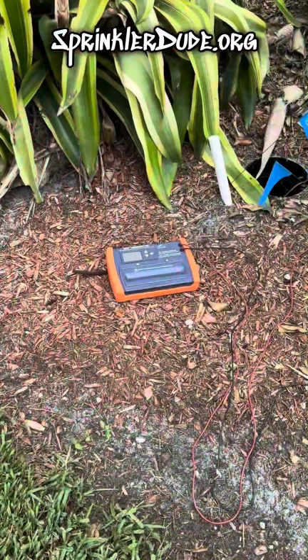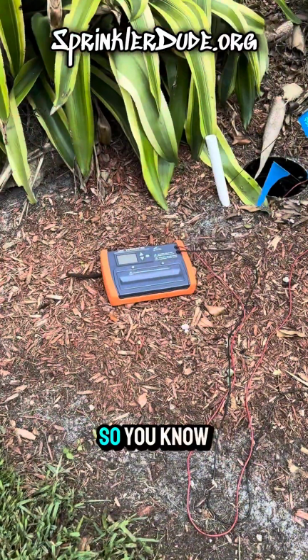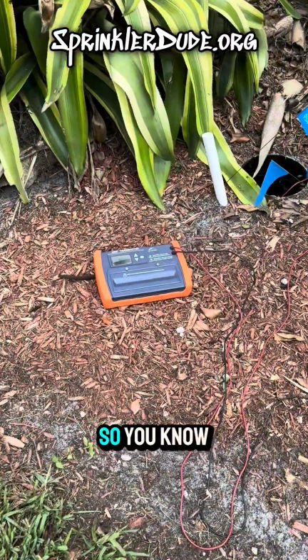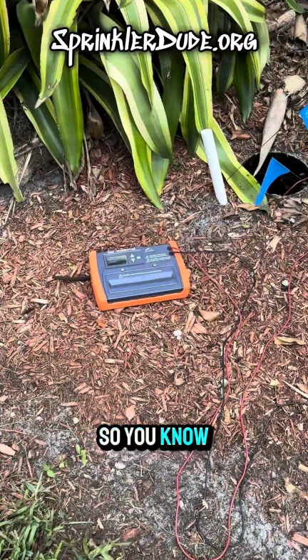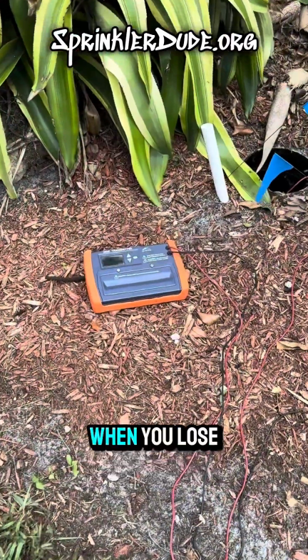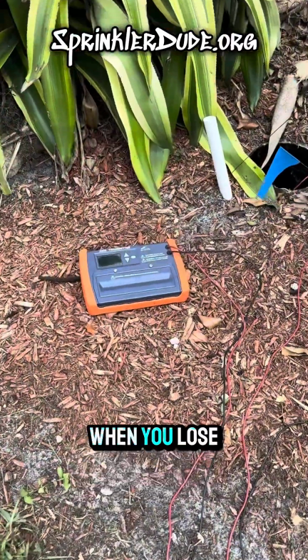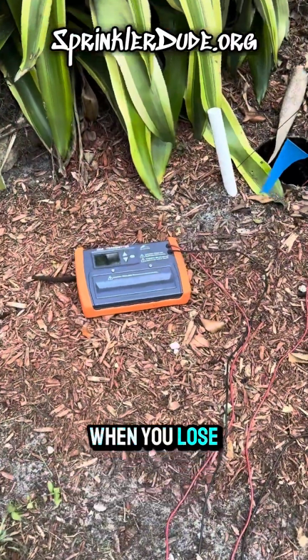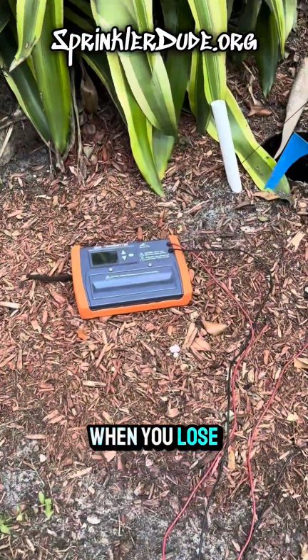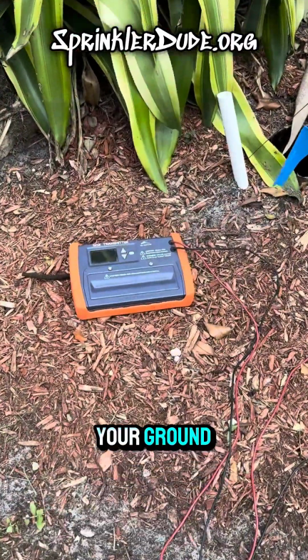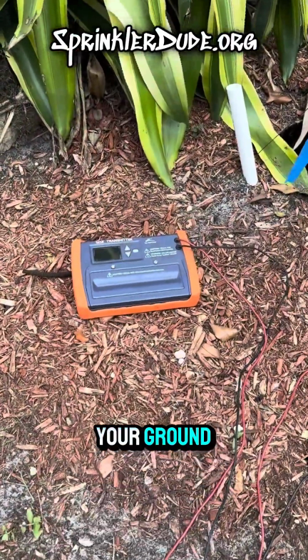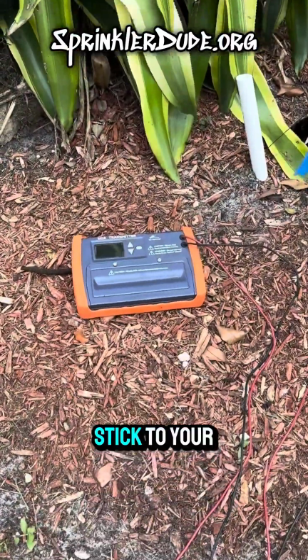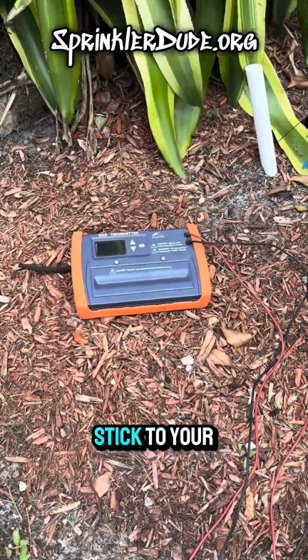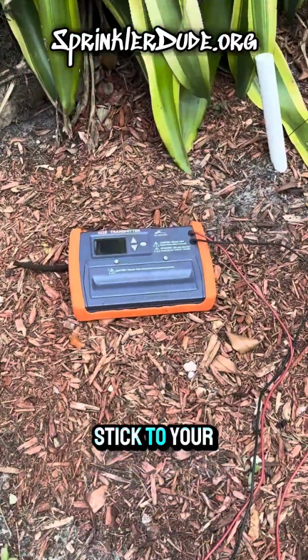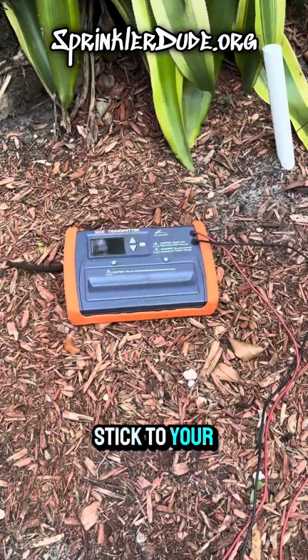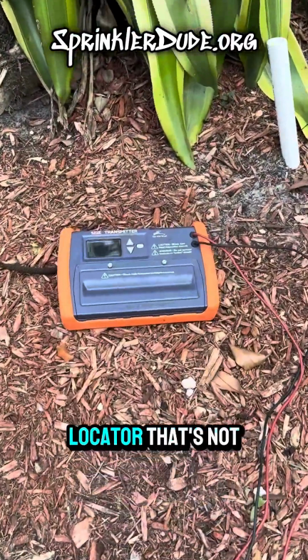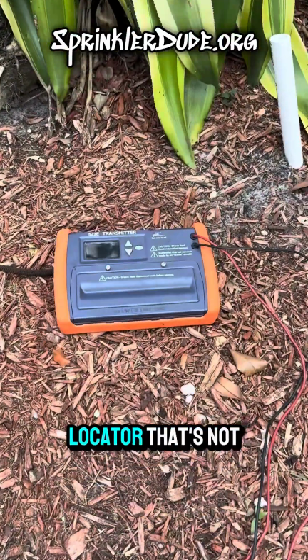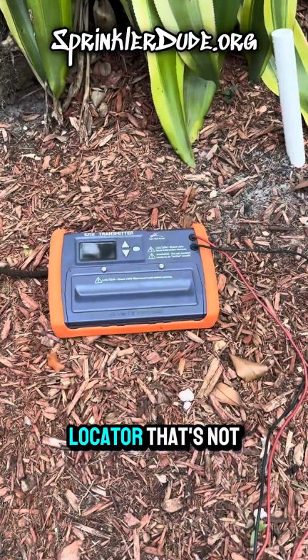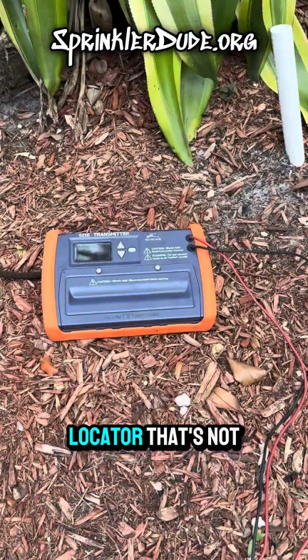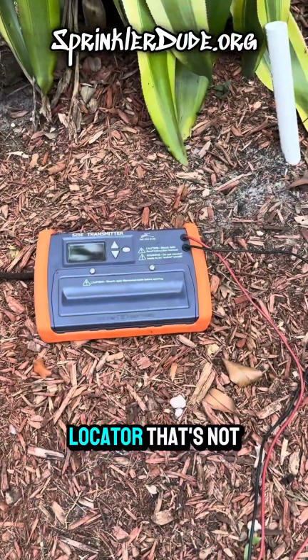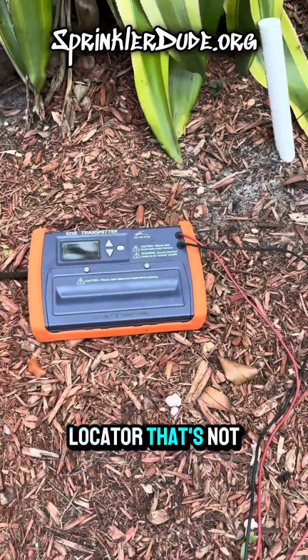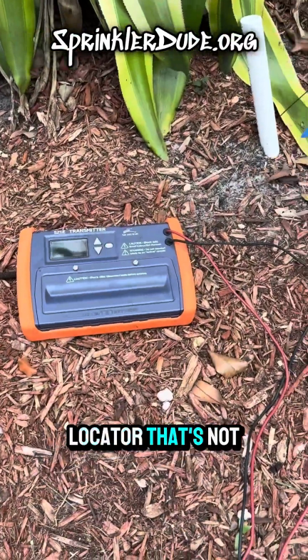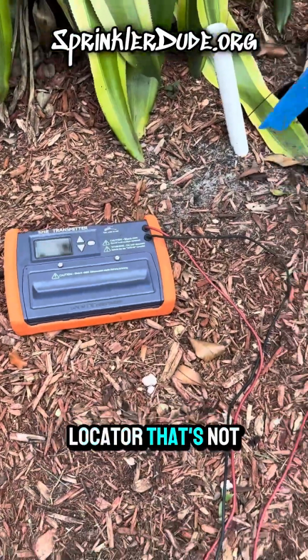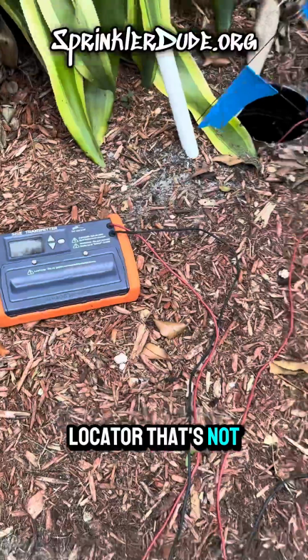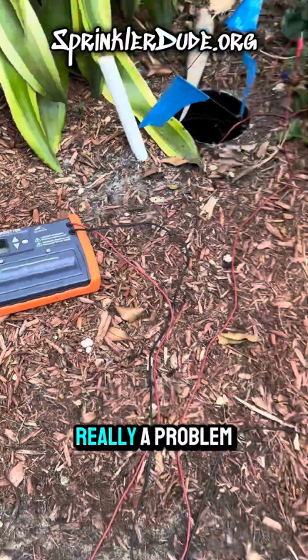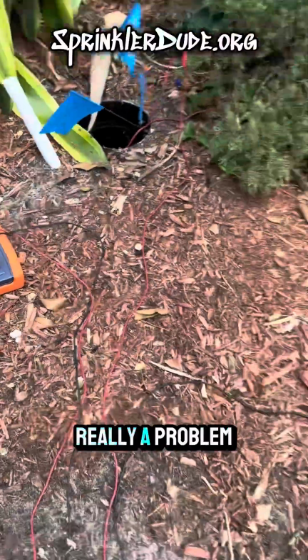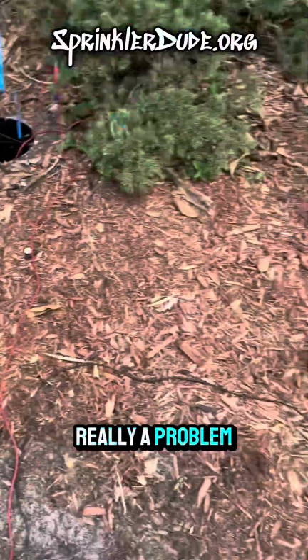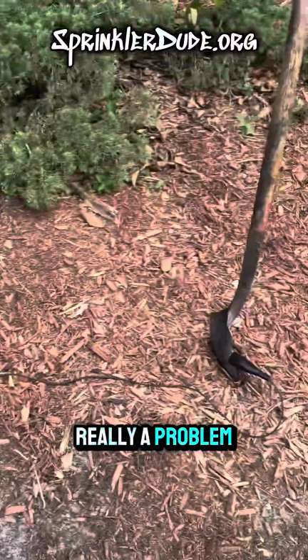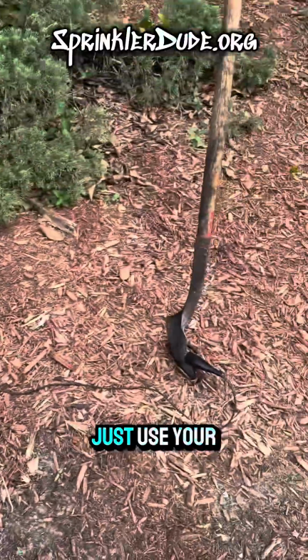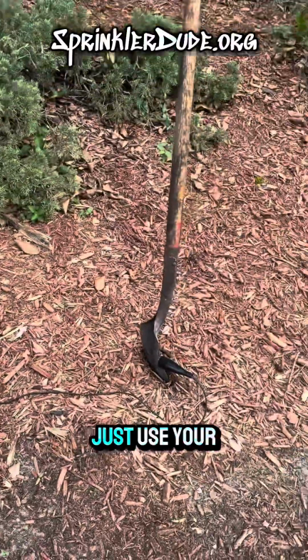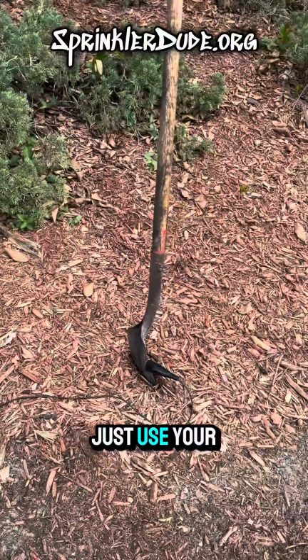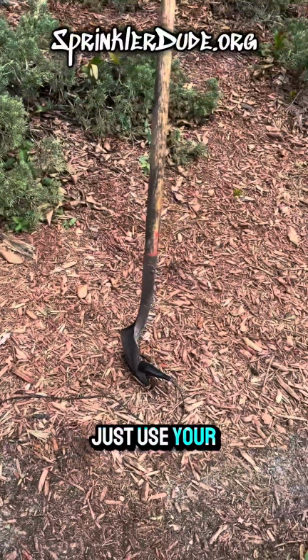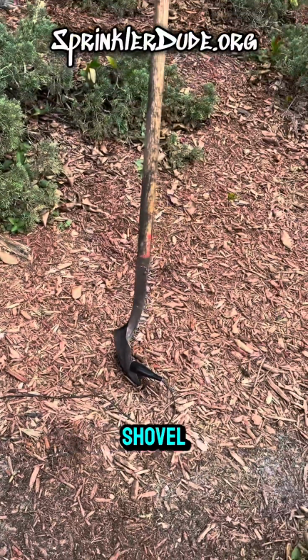When you lose your ground stake to your locator, that's not really a problem. Just use your shovel.